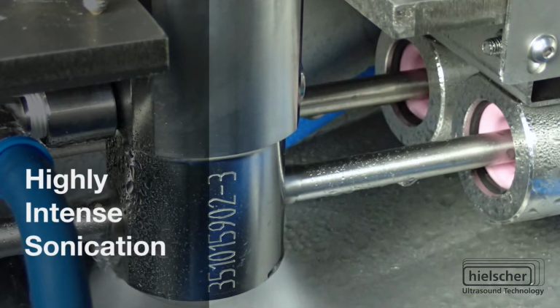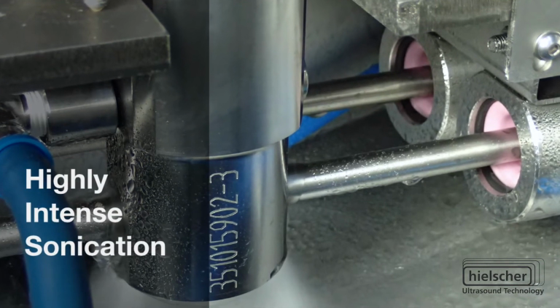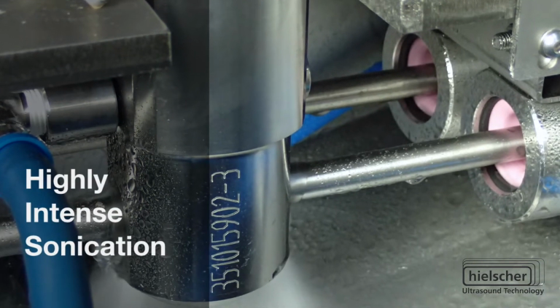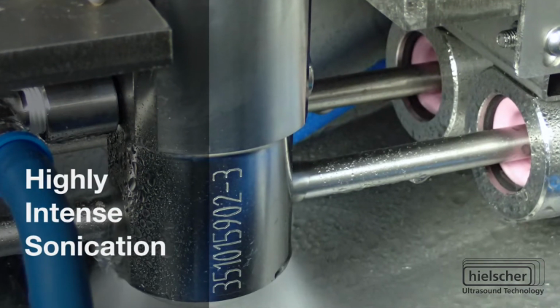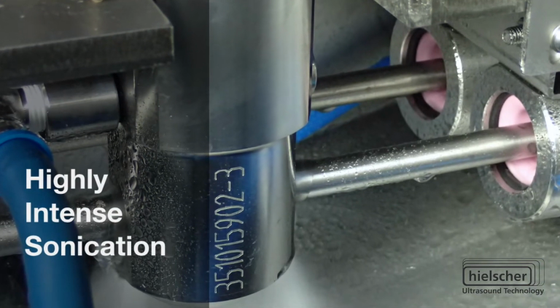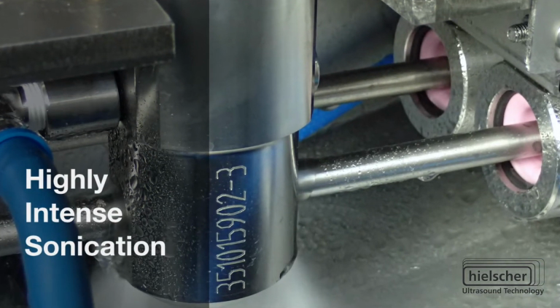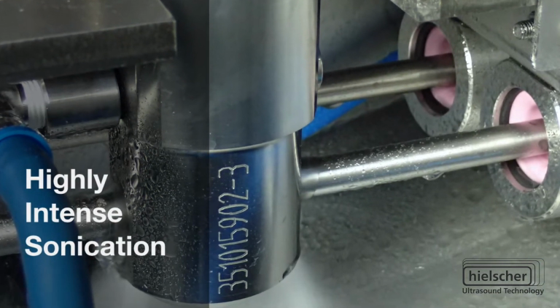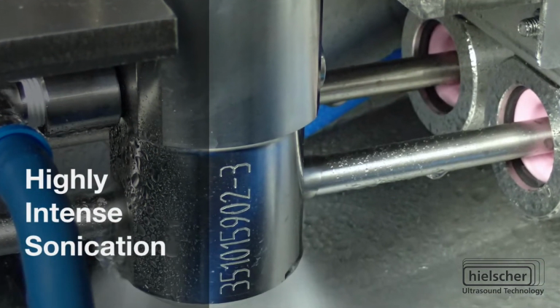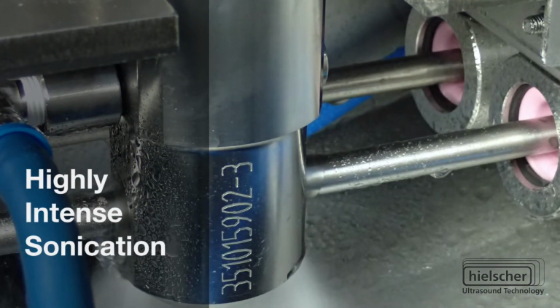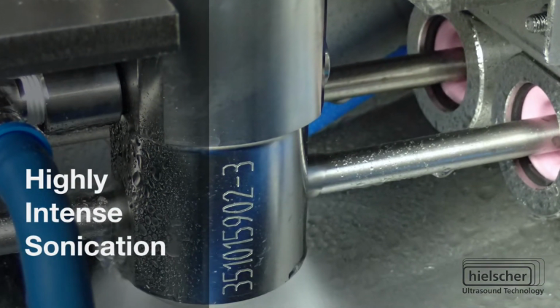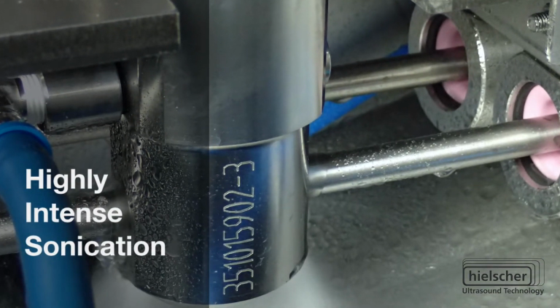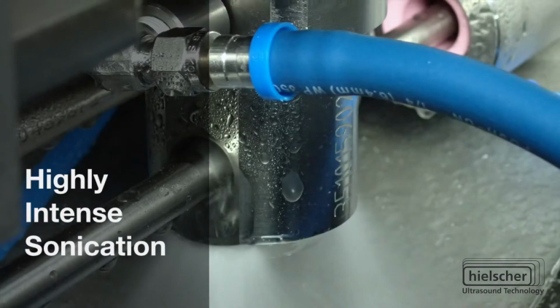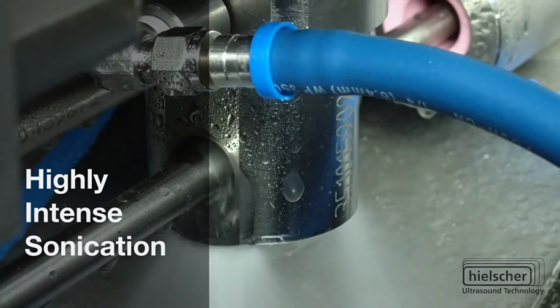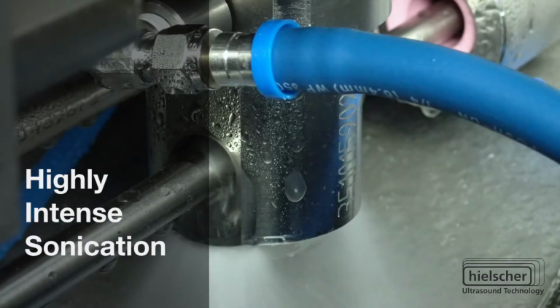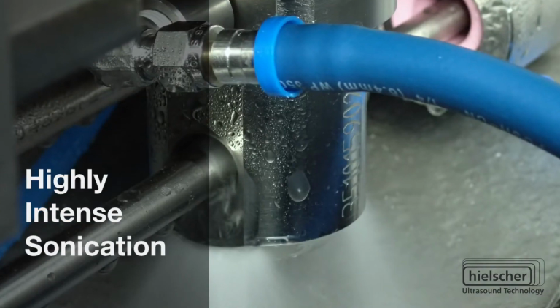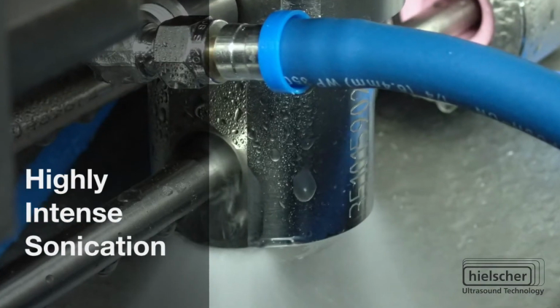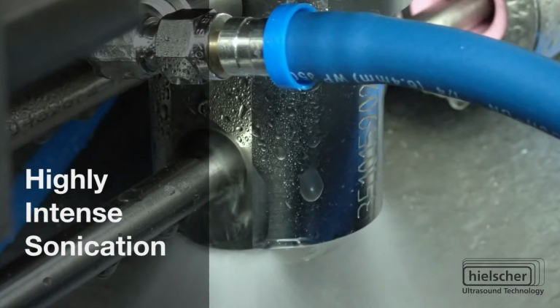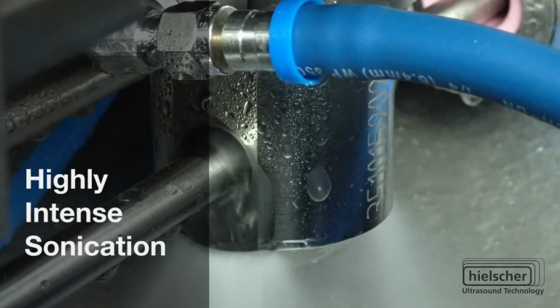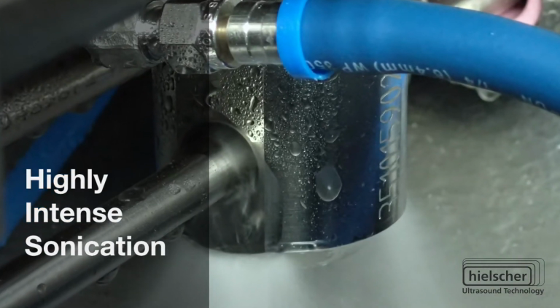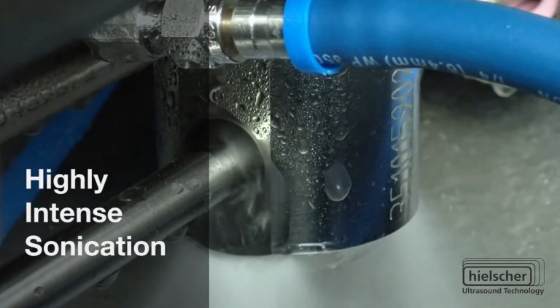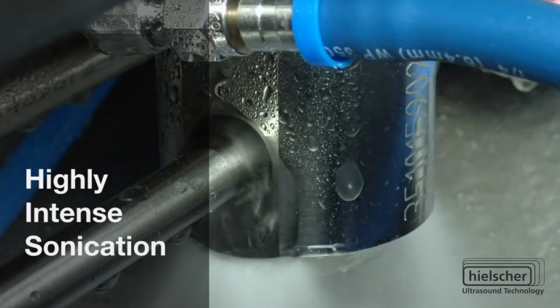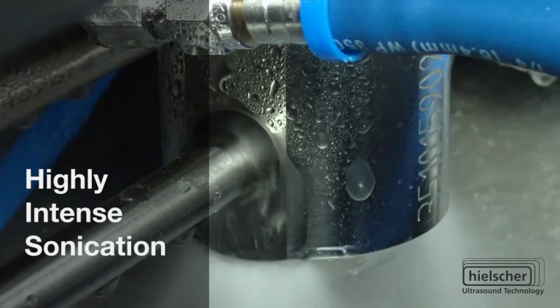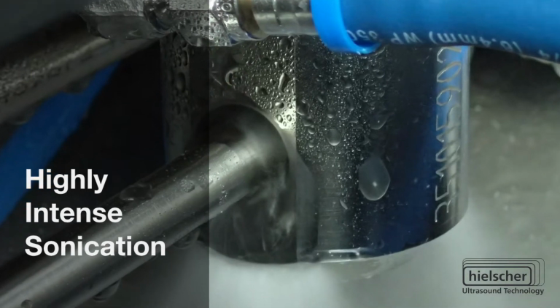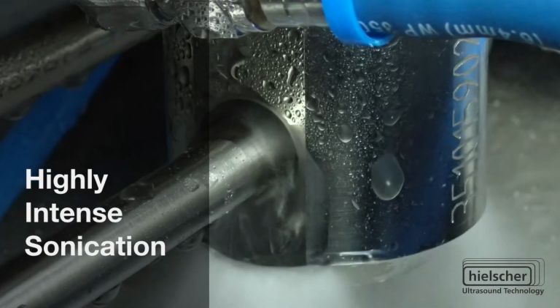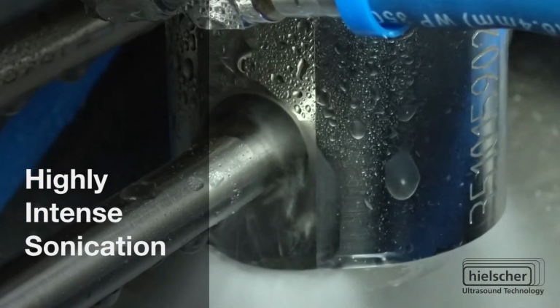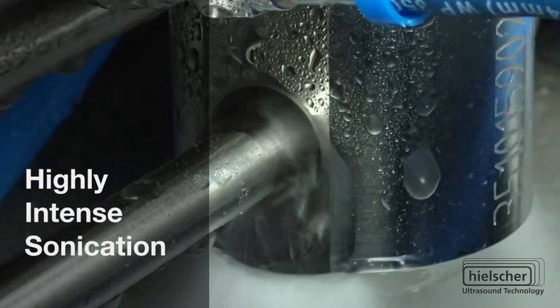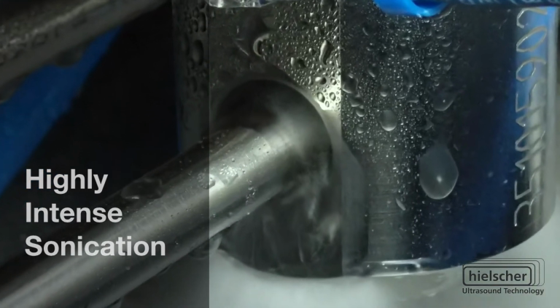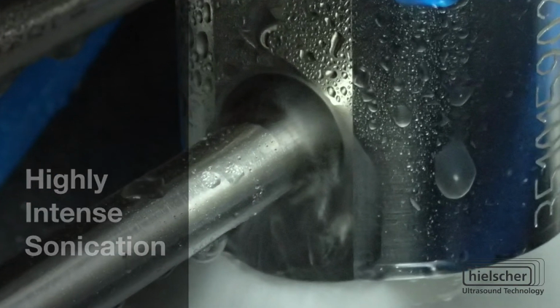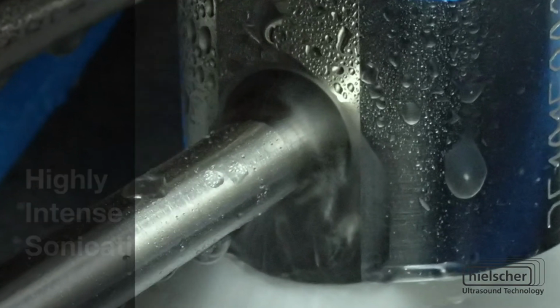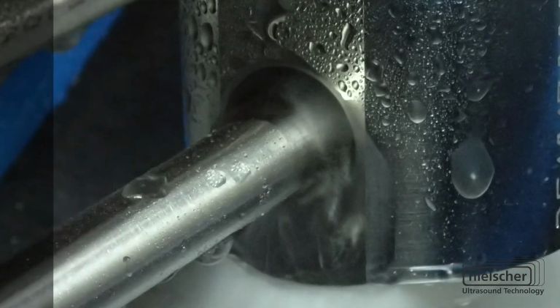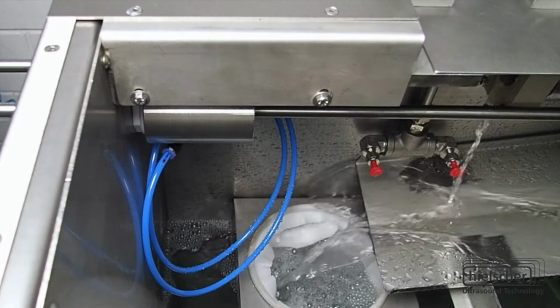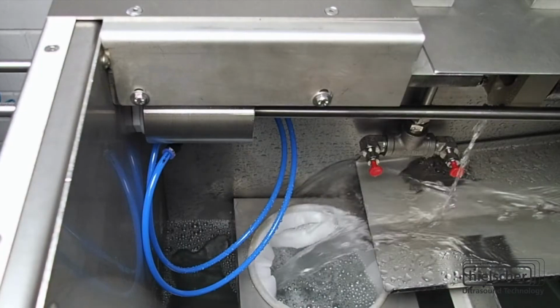Hiltre cleaning solids are made of grade 5 titanium. The ultrasonic drivers are designed for 24x7 operation.